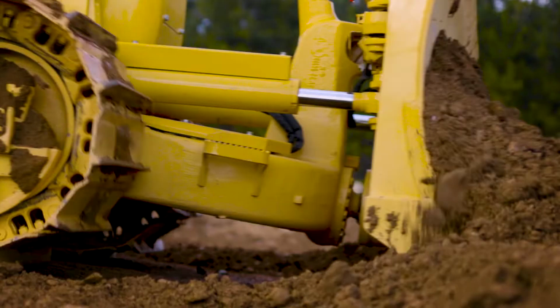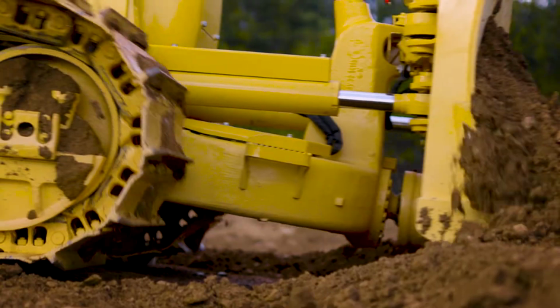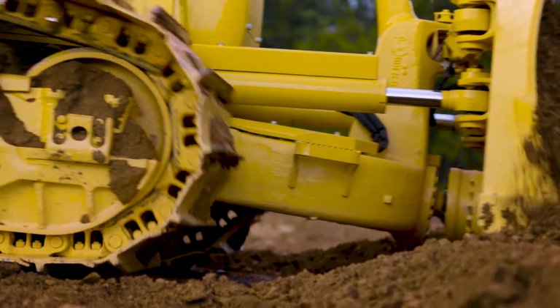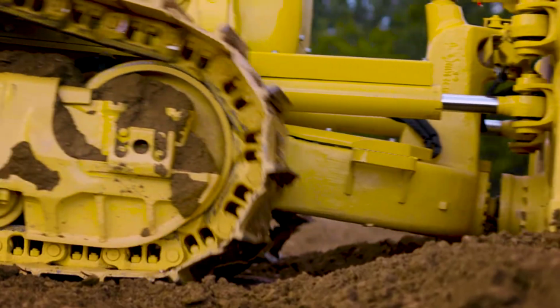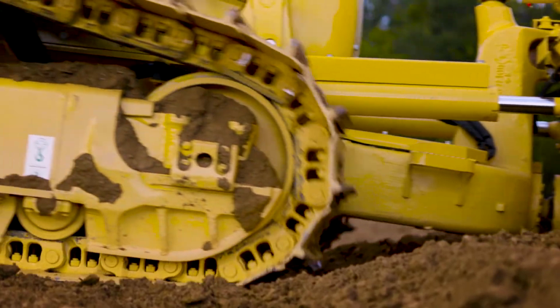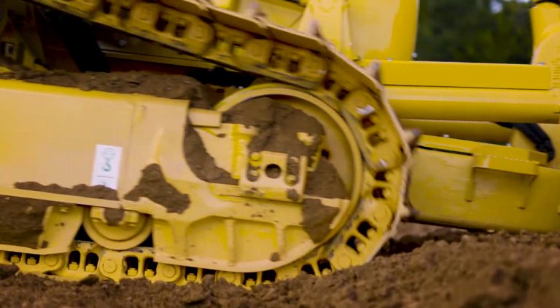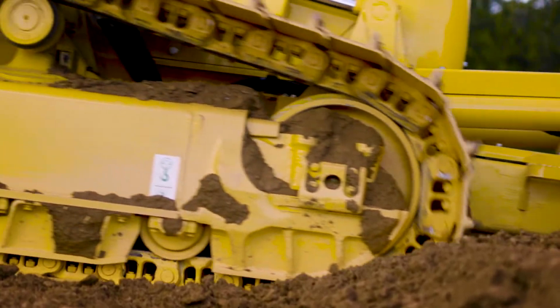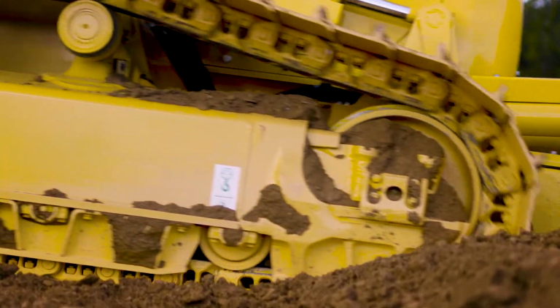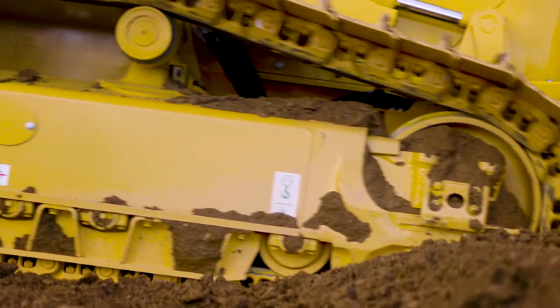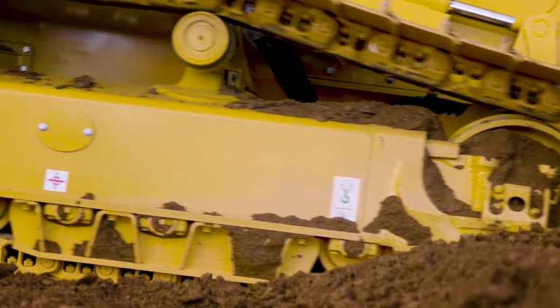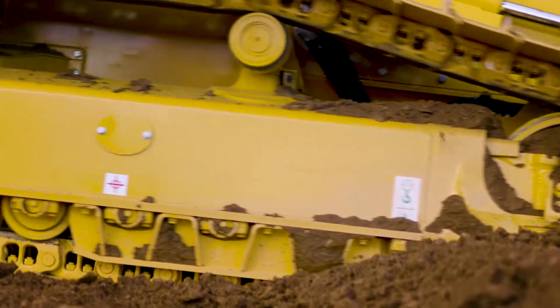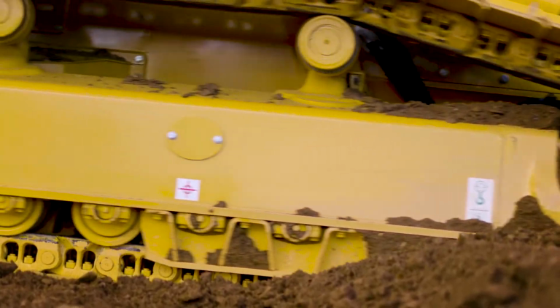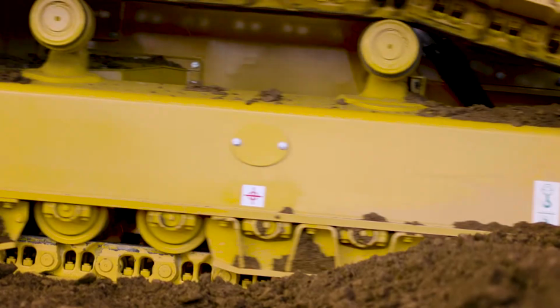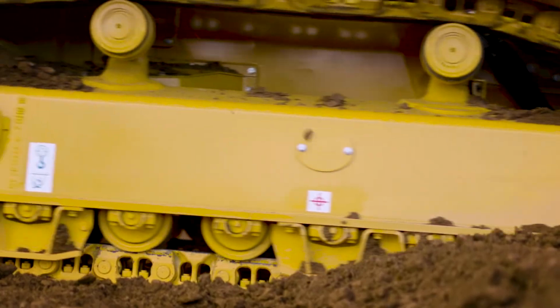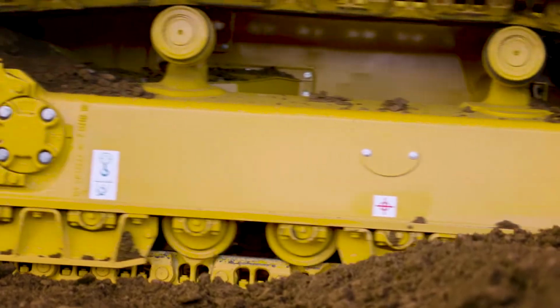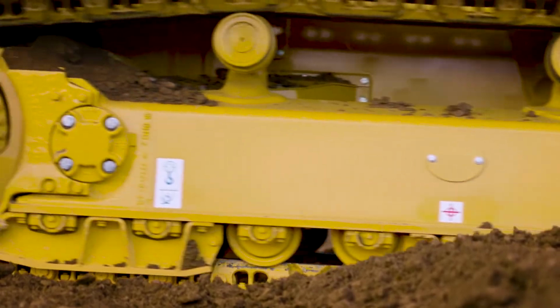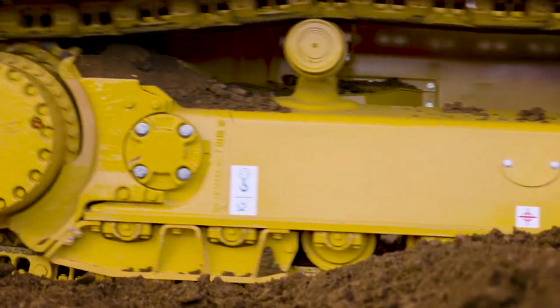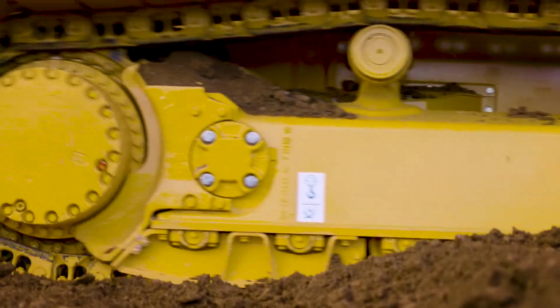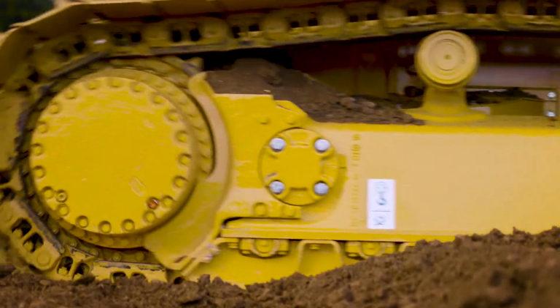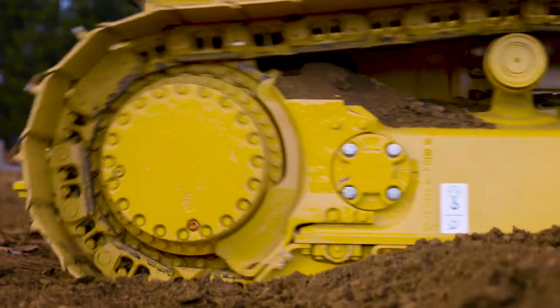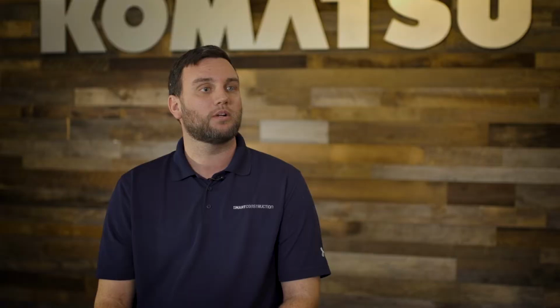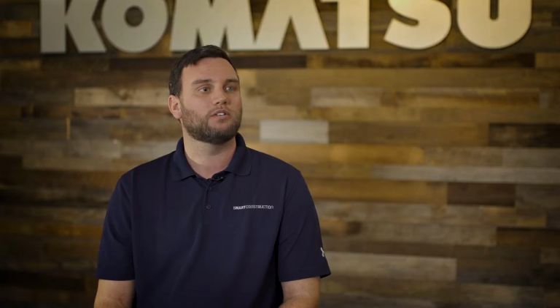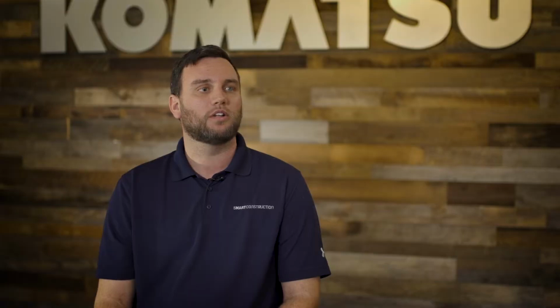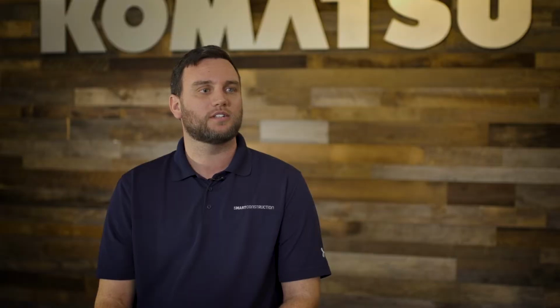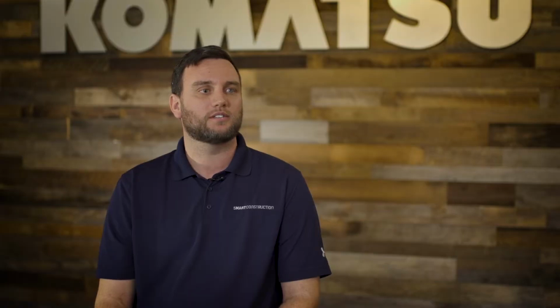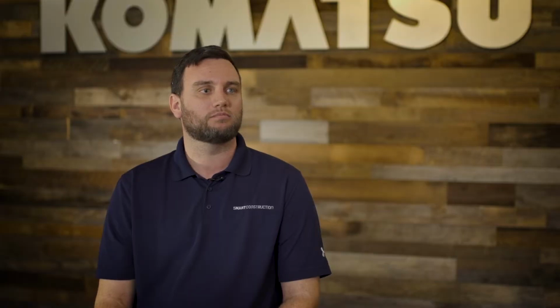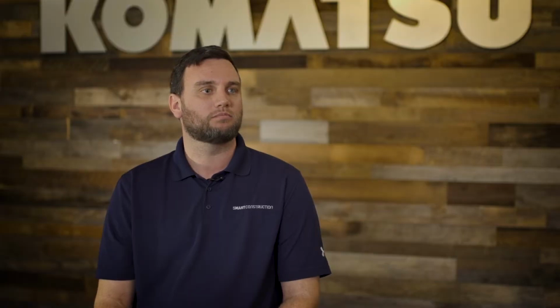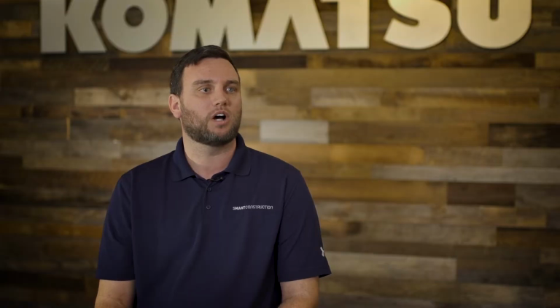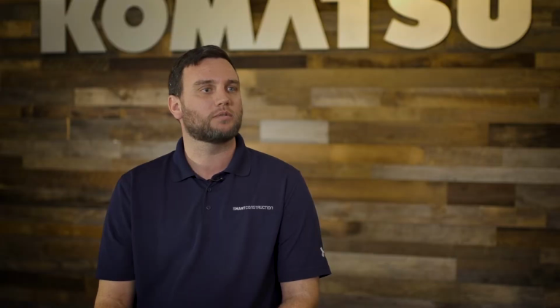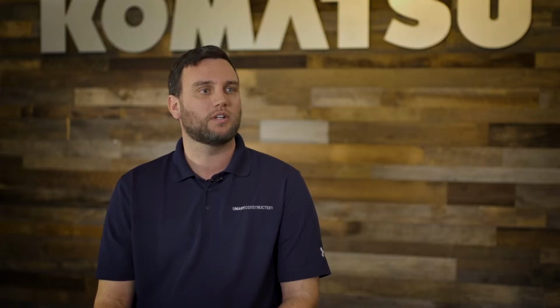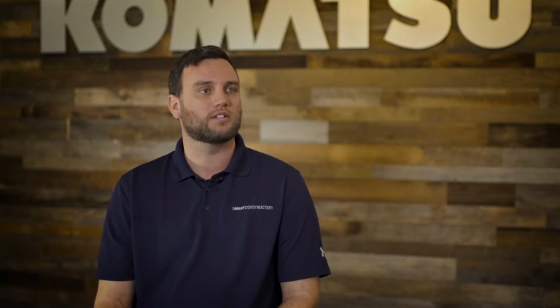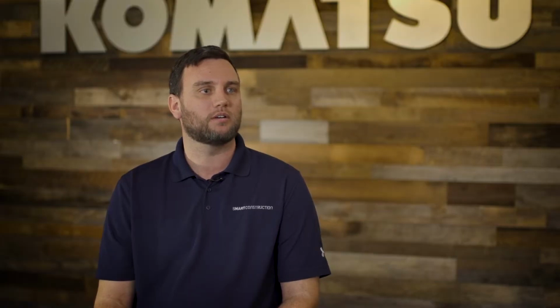Now with the new dozing control and Komatsu's intelligent machine control, the operator can utilize that system 100% of the time.